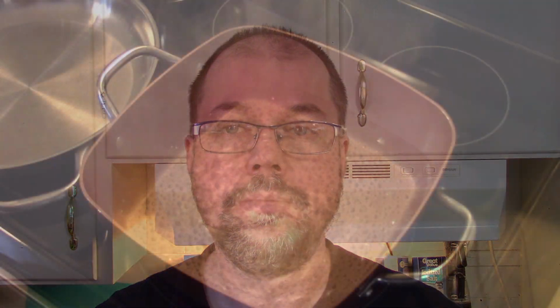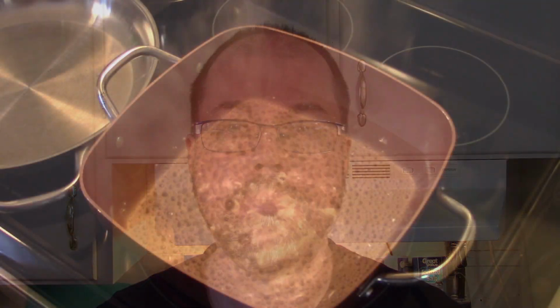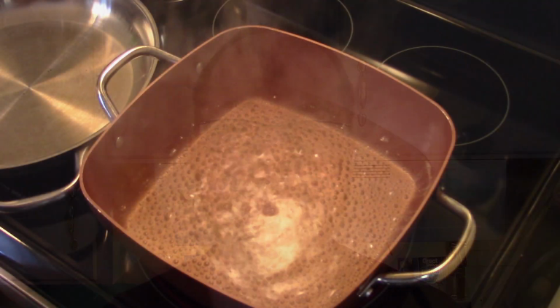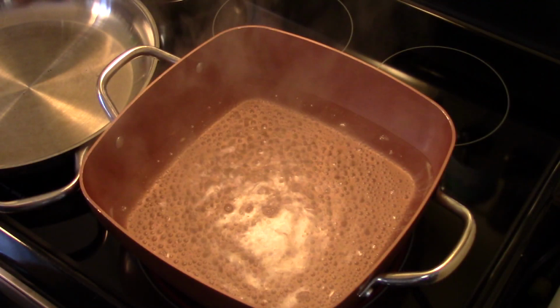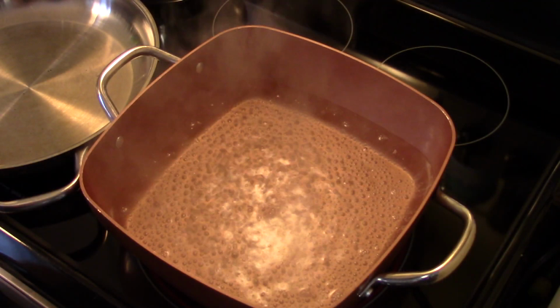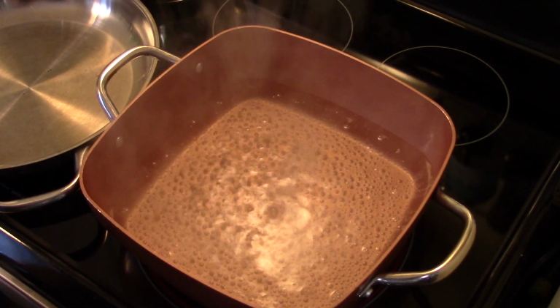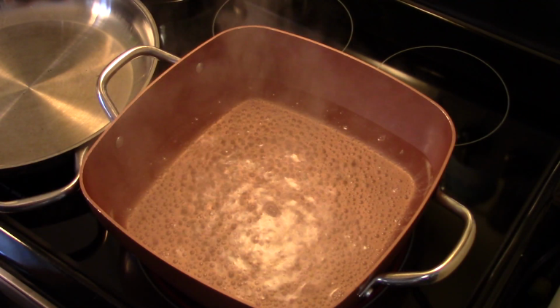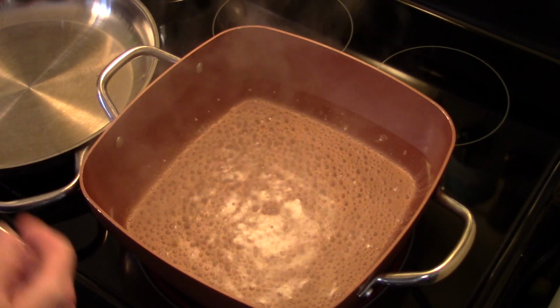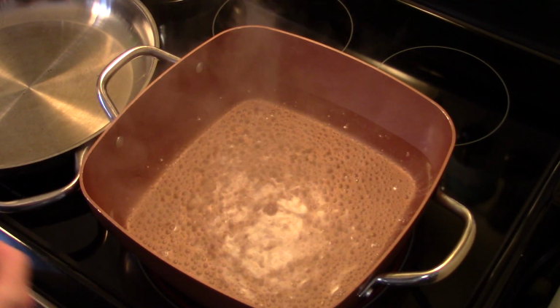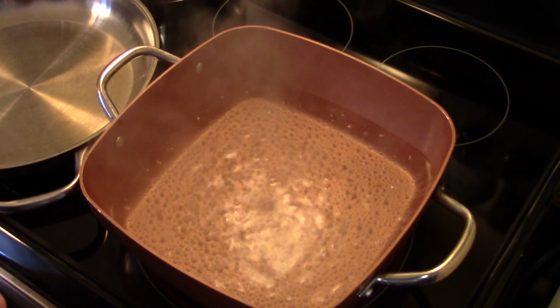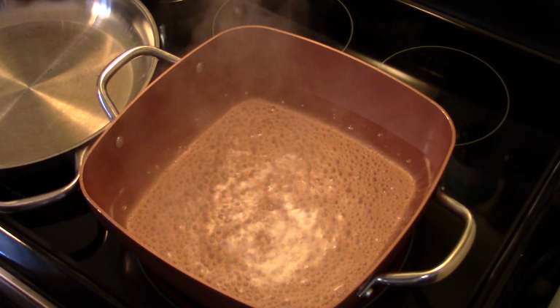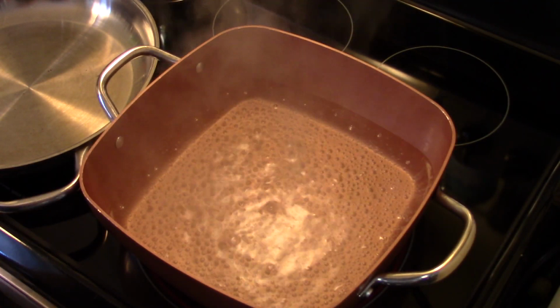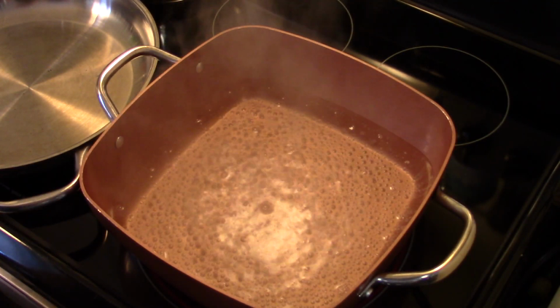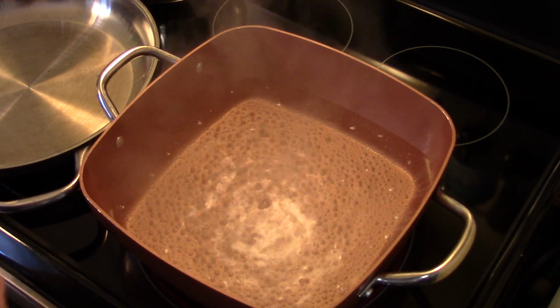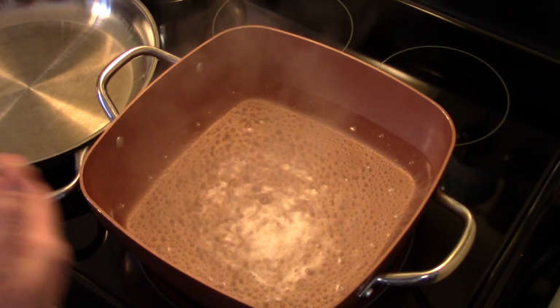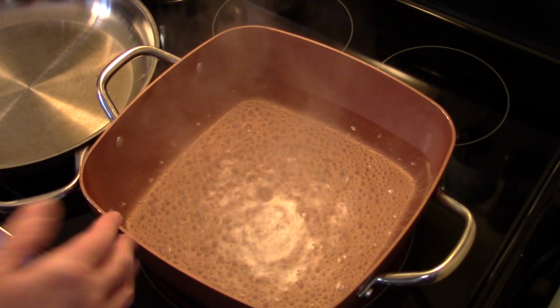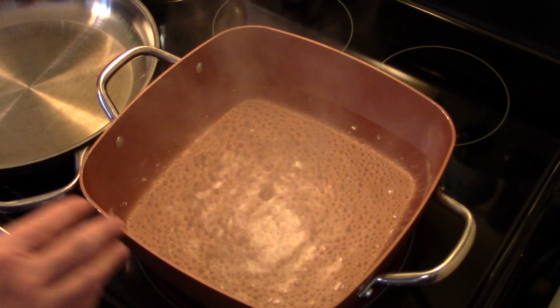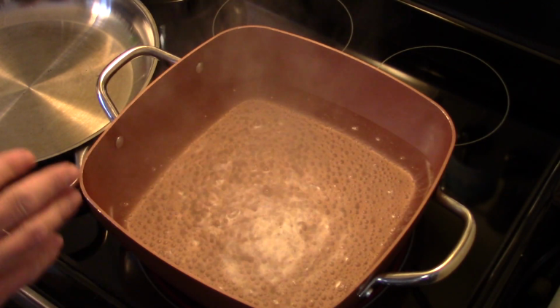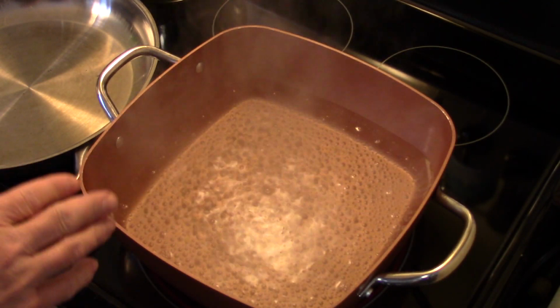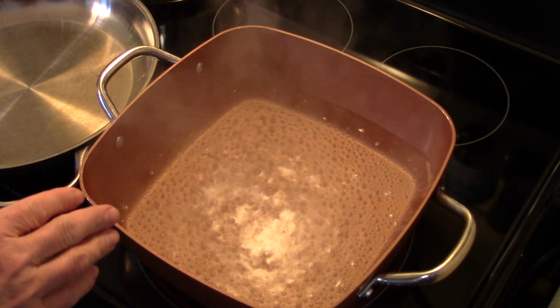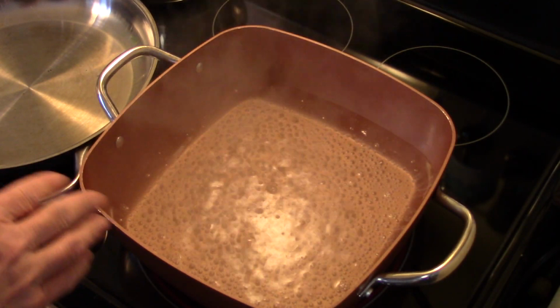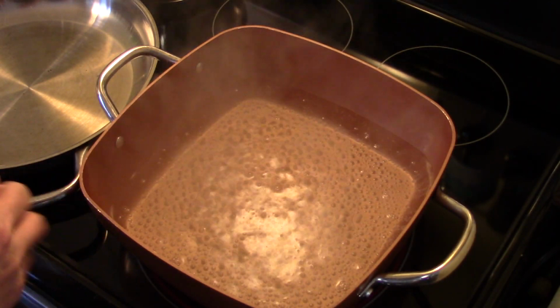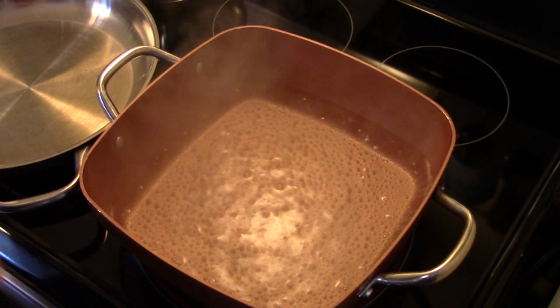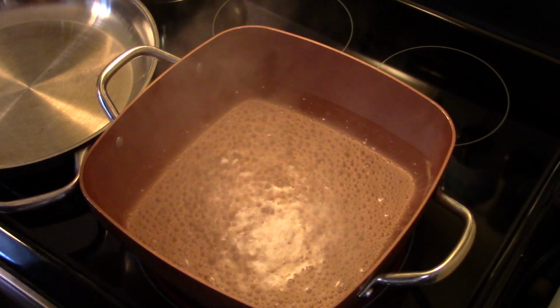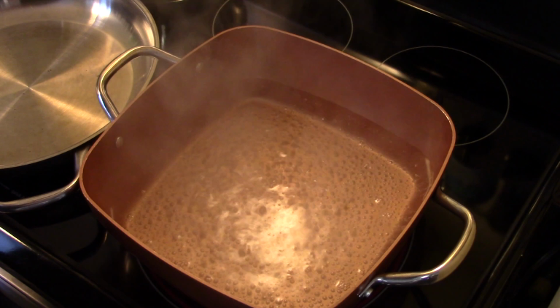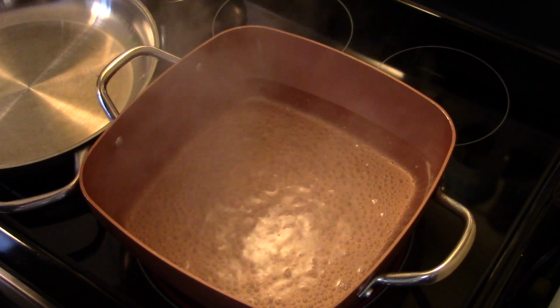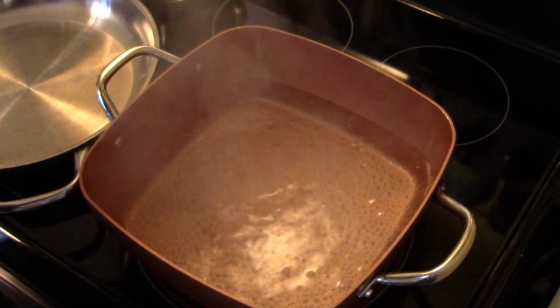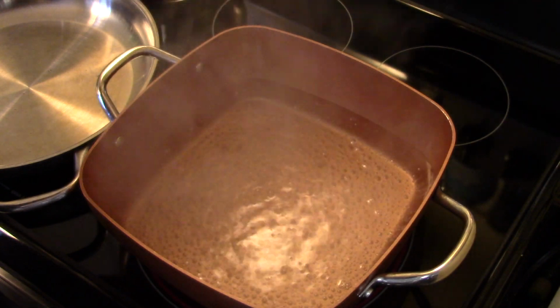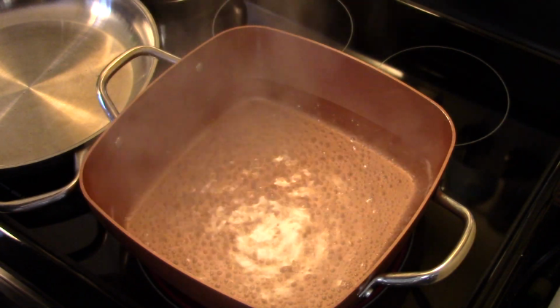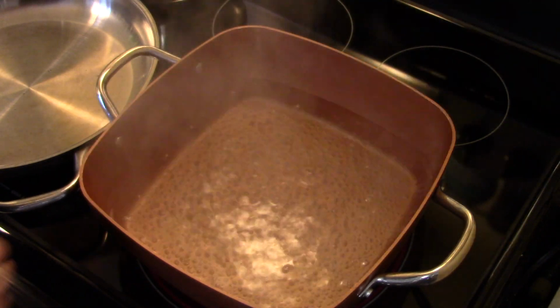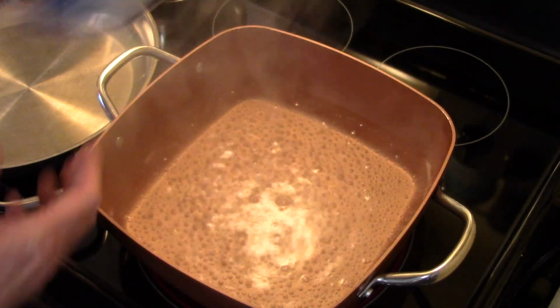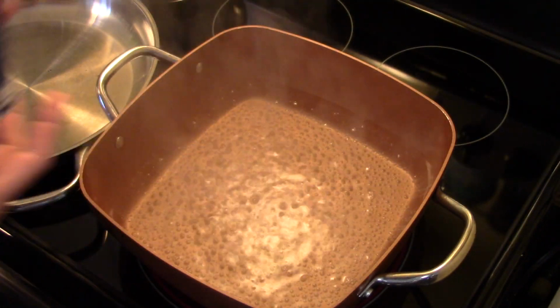I'm starting out in my Copper Chef XL, bringing some water to a boil. I'm going to go ahead and season that with a little bit of salt.